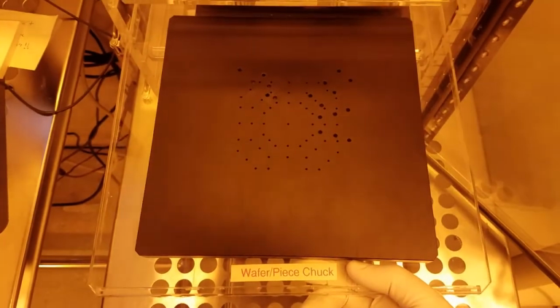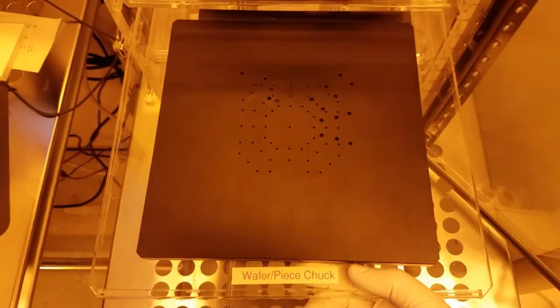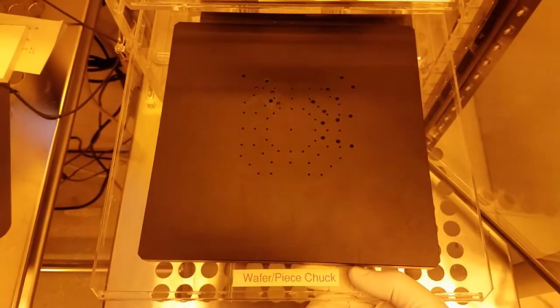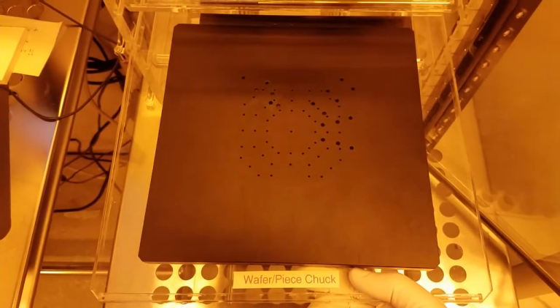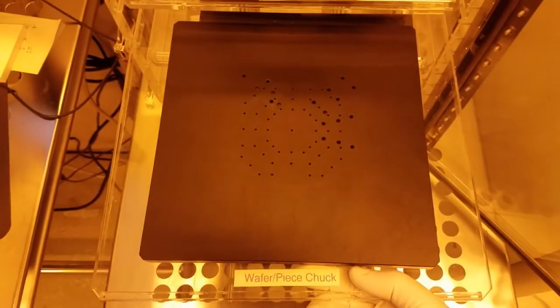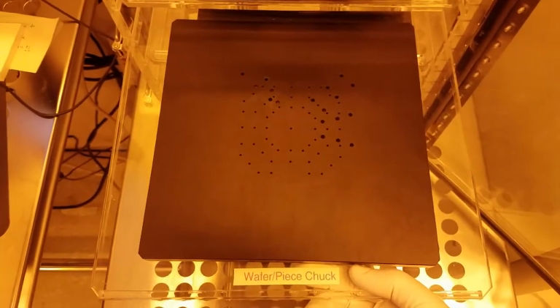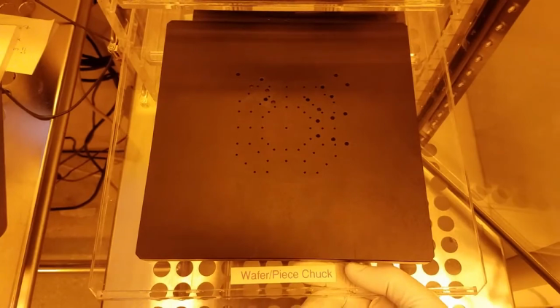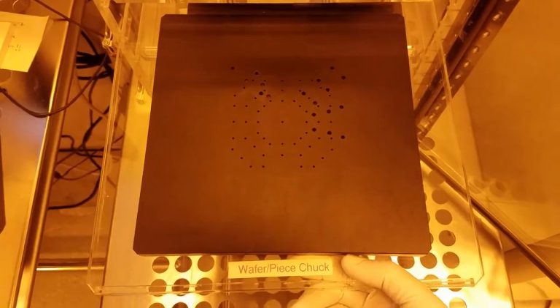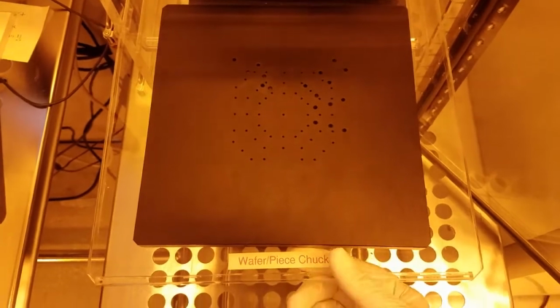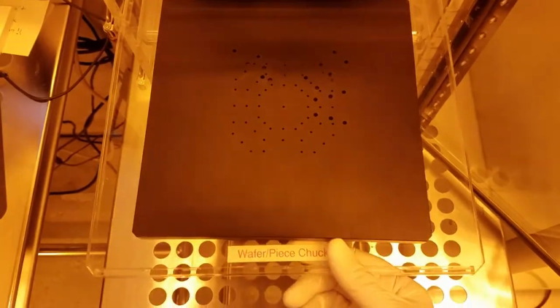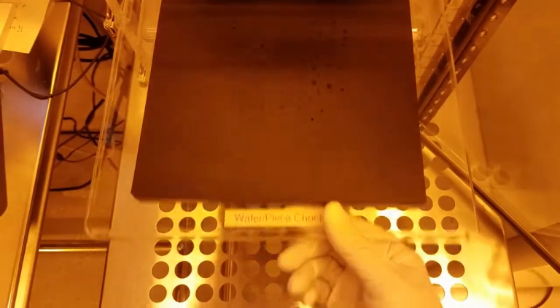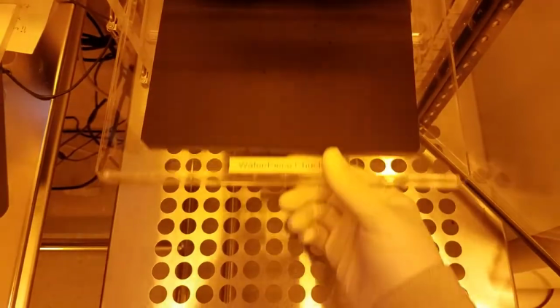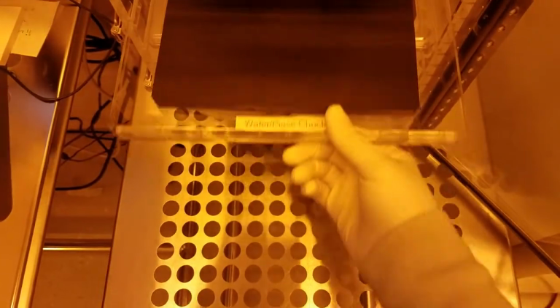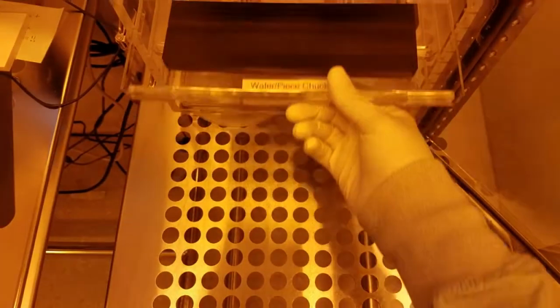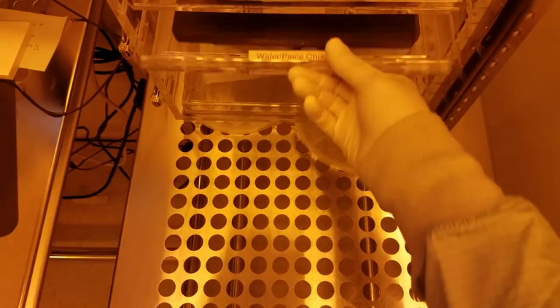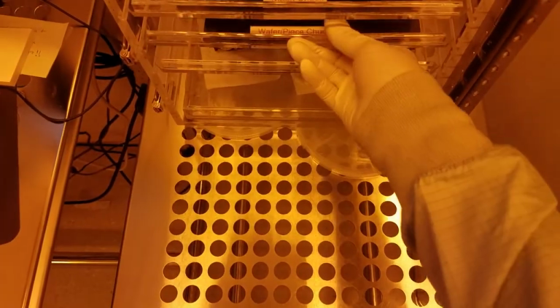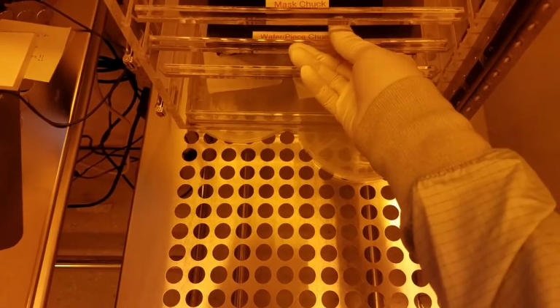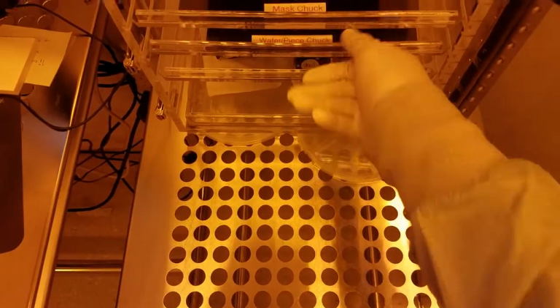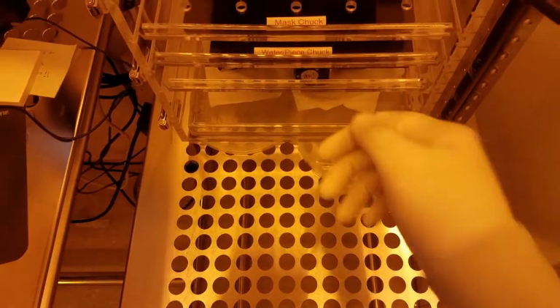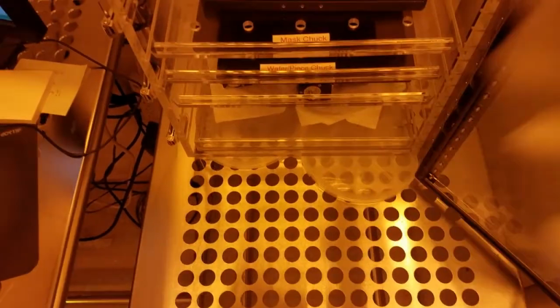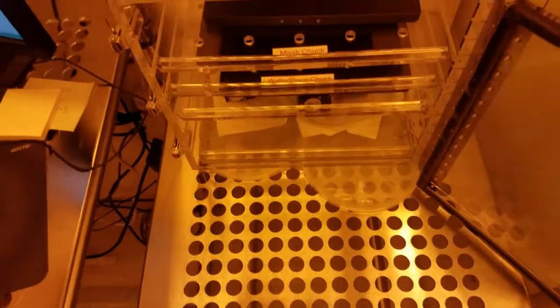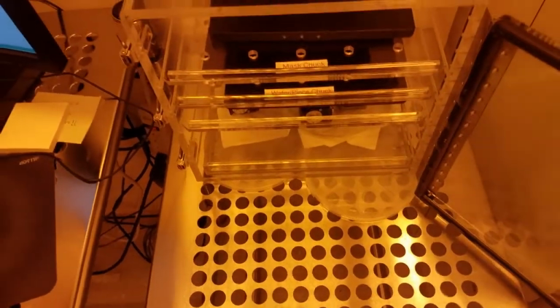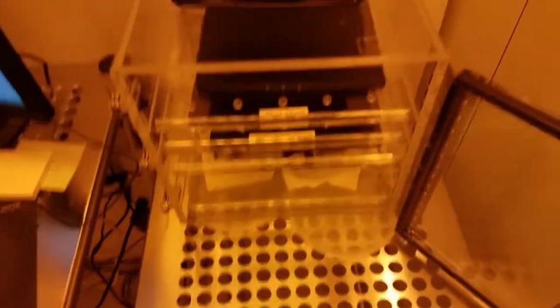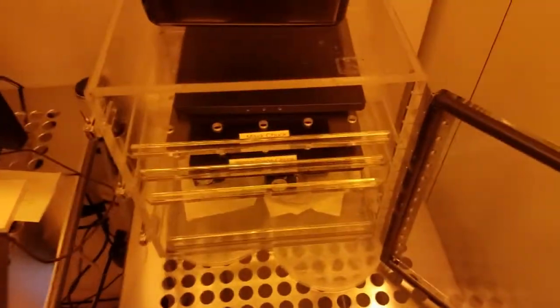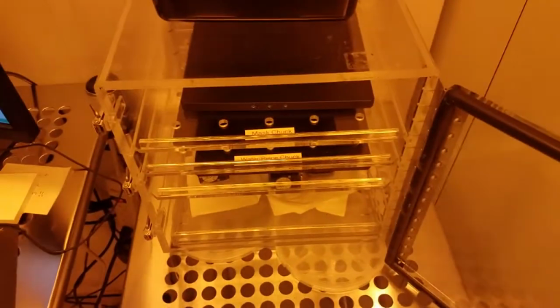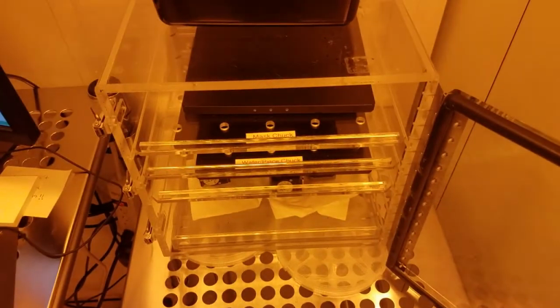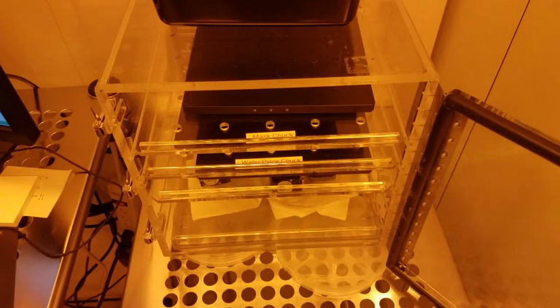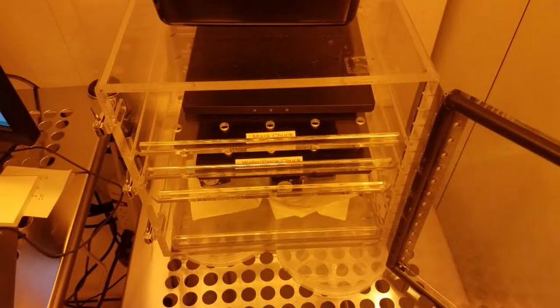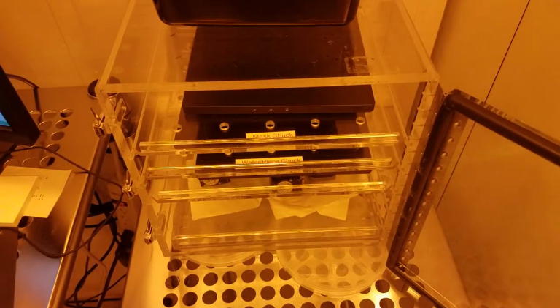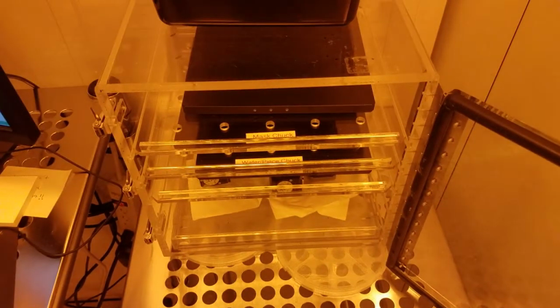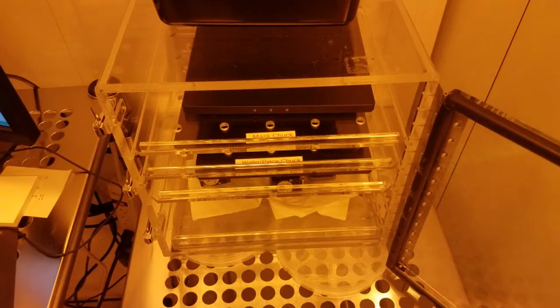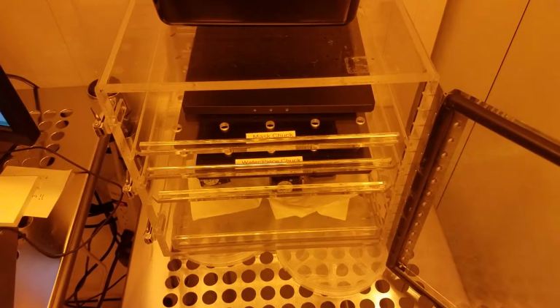As a reminder, if you'd like to expose pieces that are smaller than whole wafers, you'll need additional training.